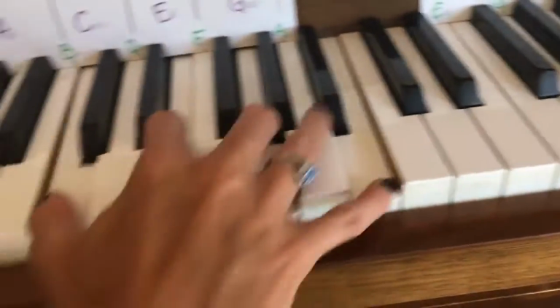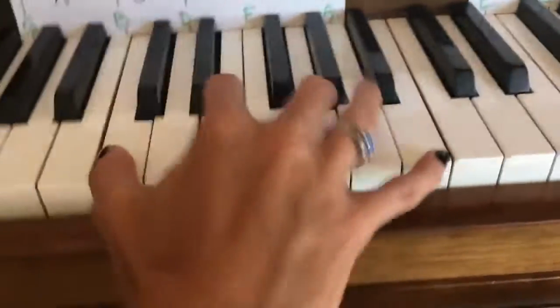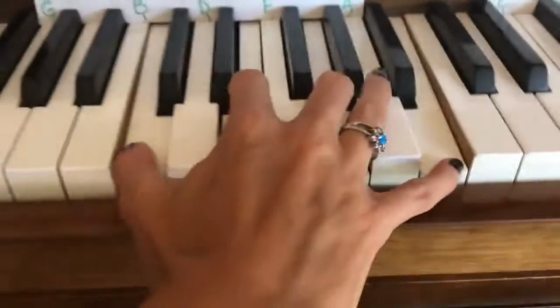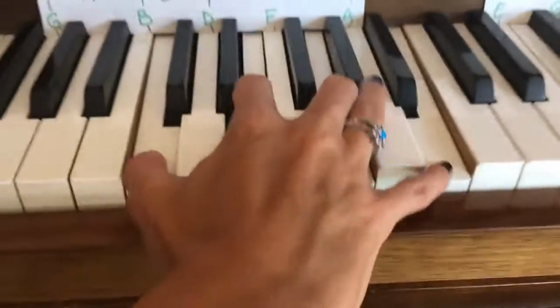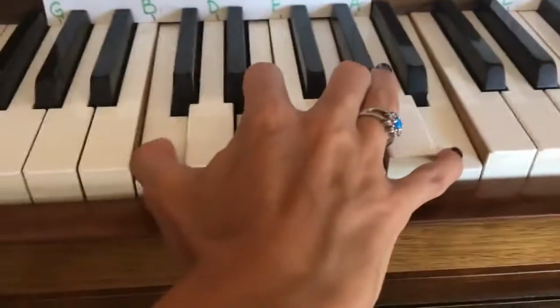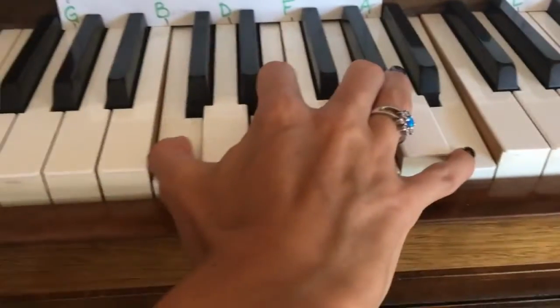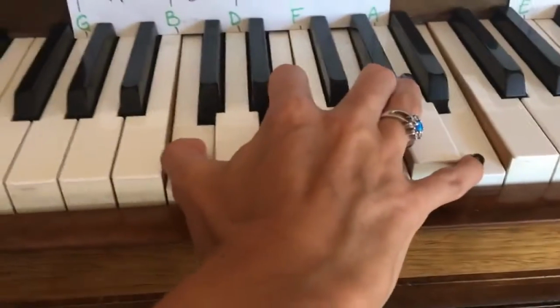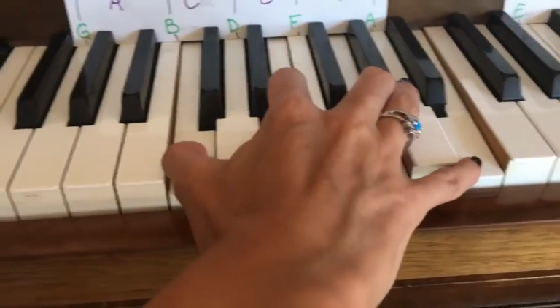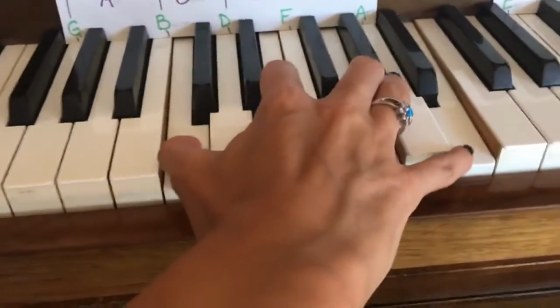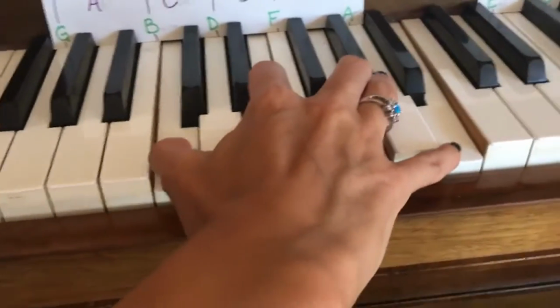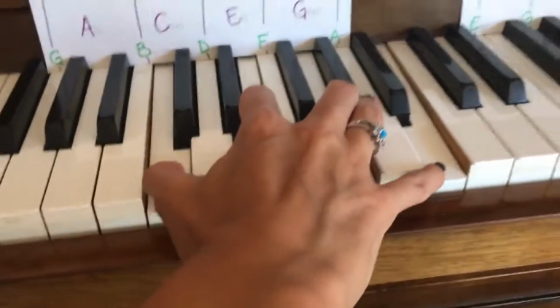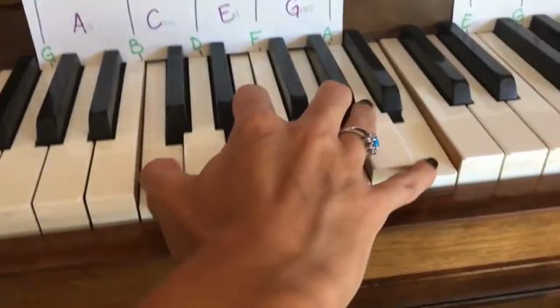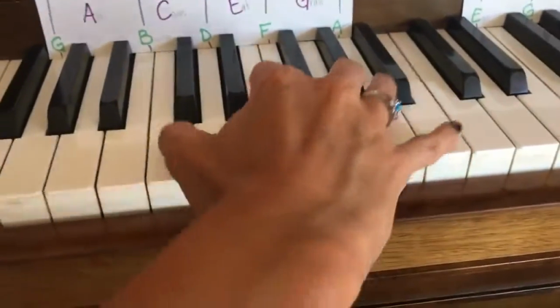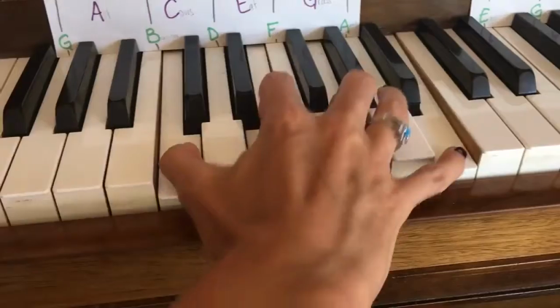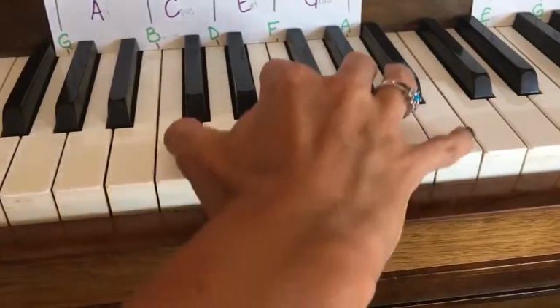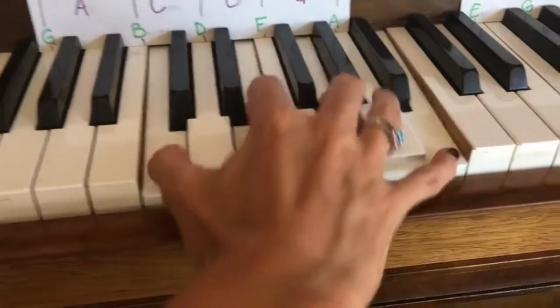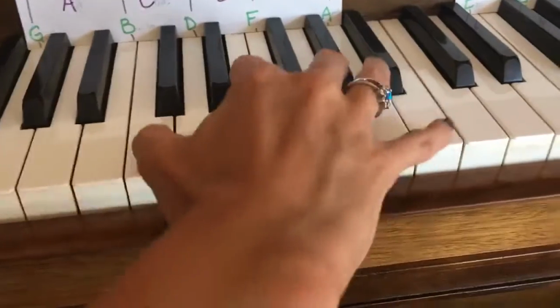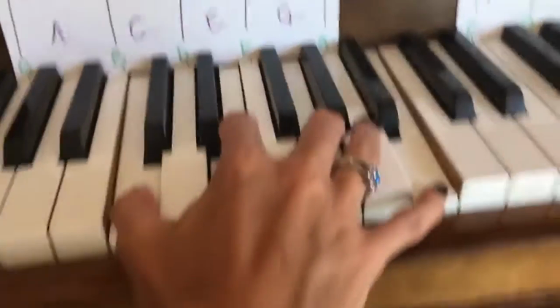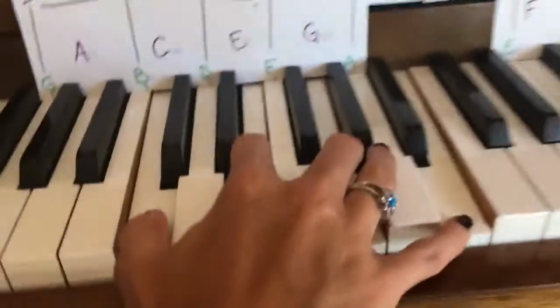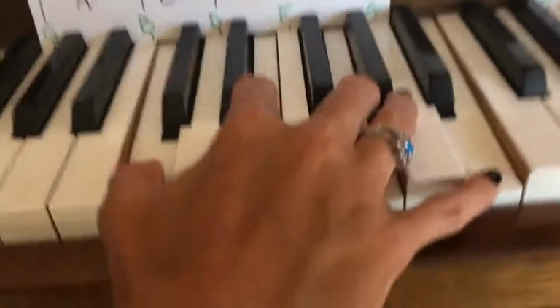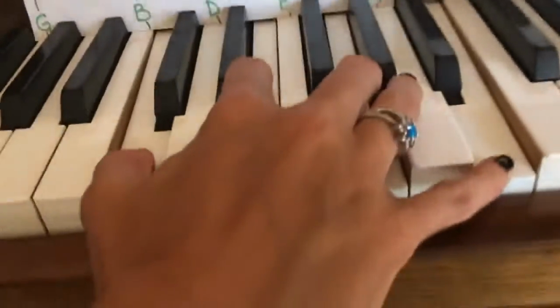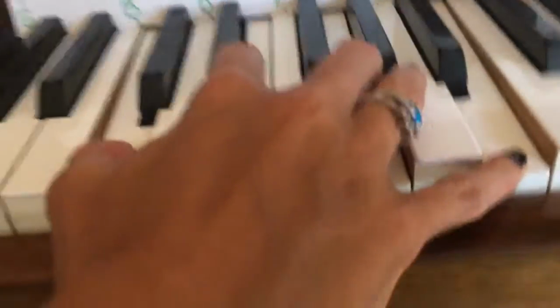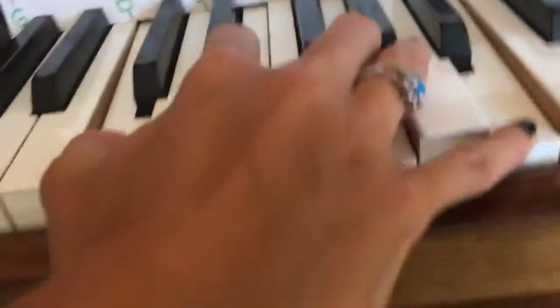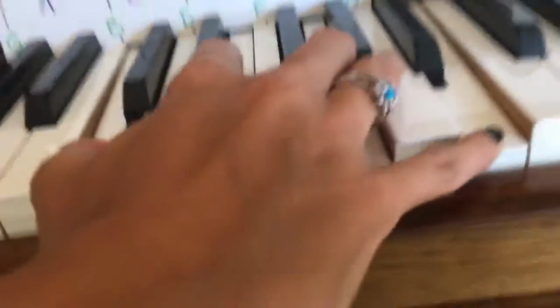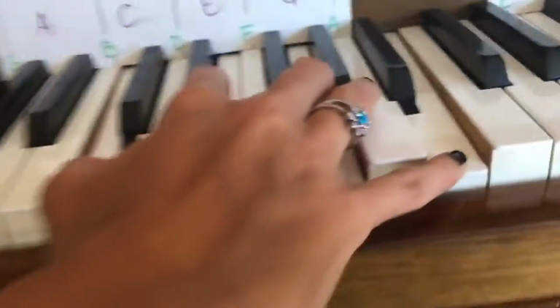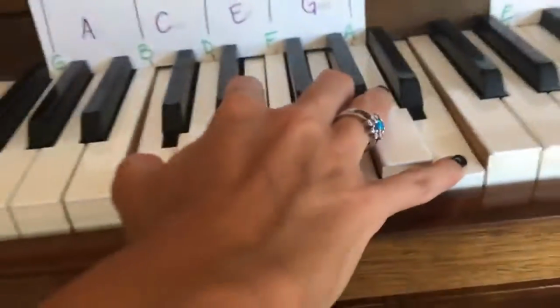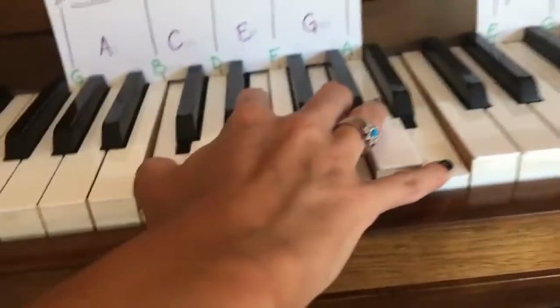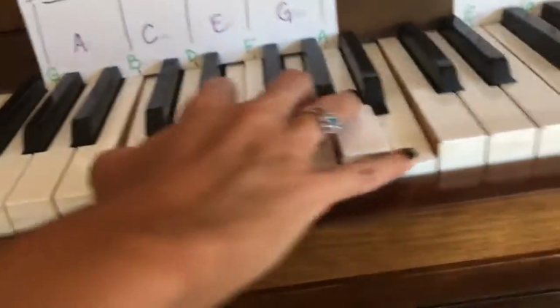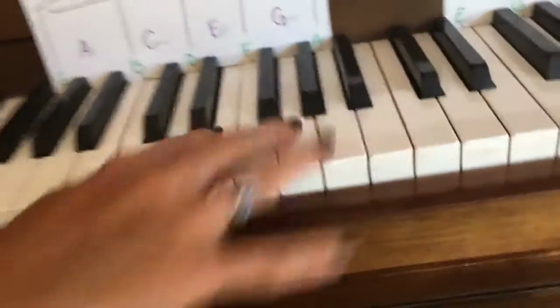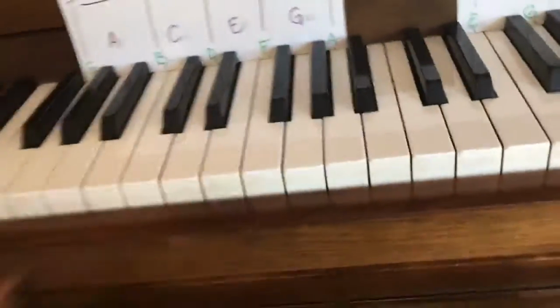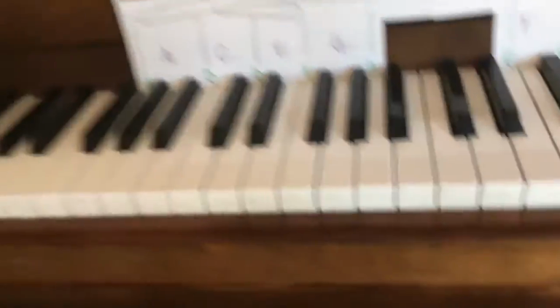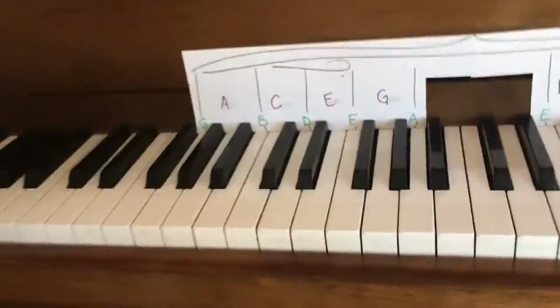So it sounds like I'm super happy, right? So that's what you're going to try. Here we go.